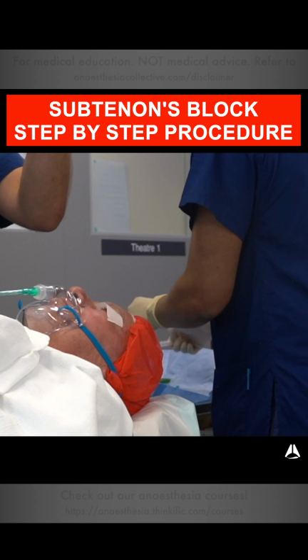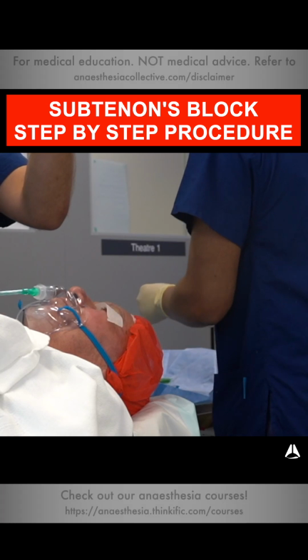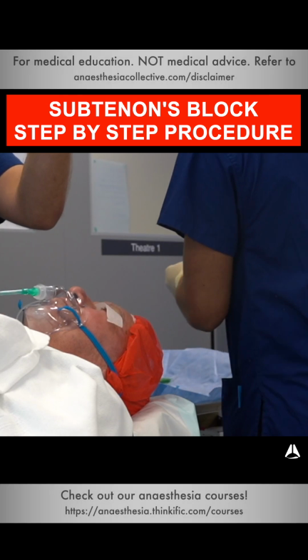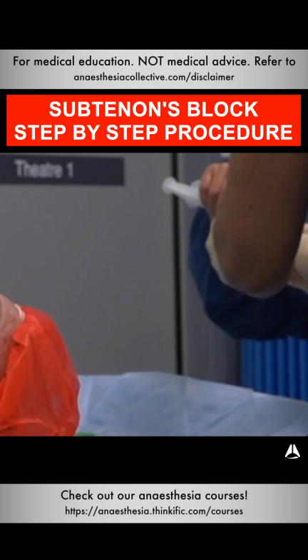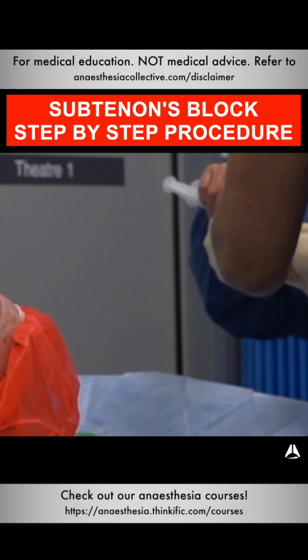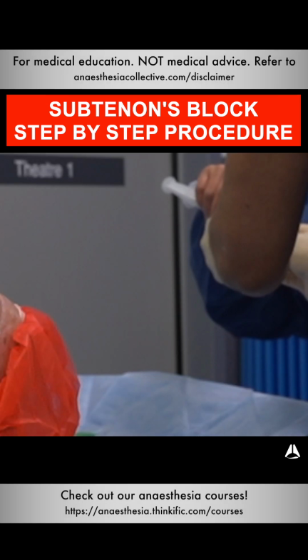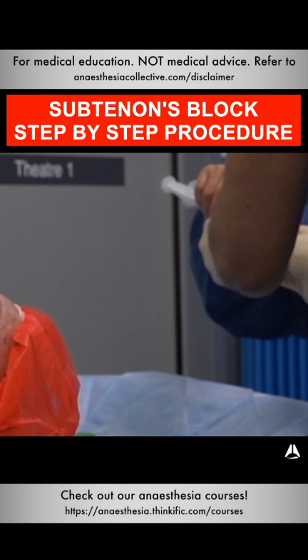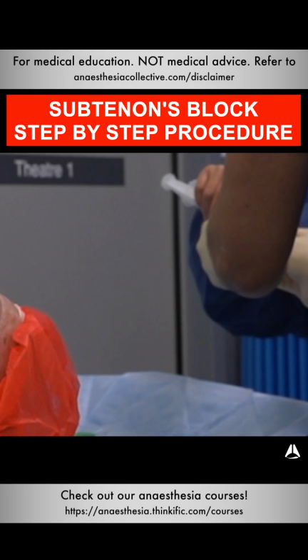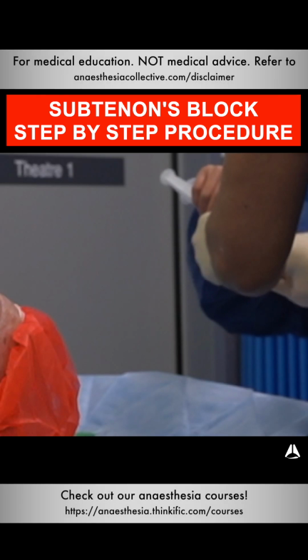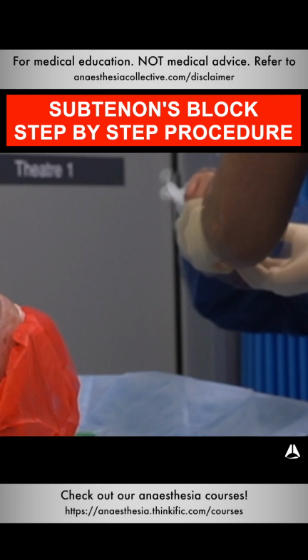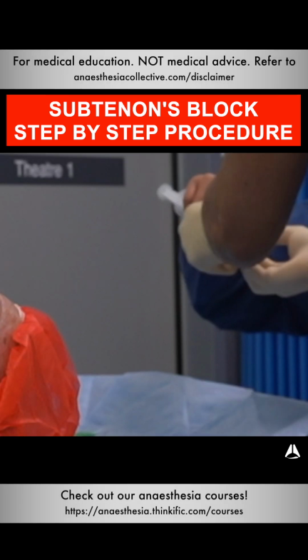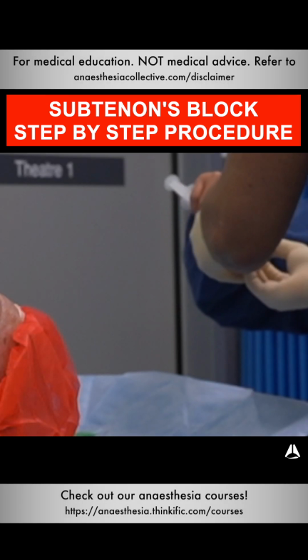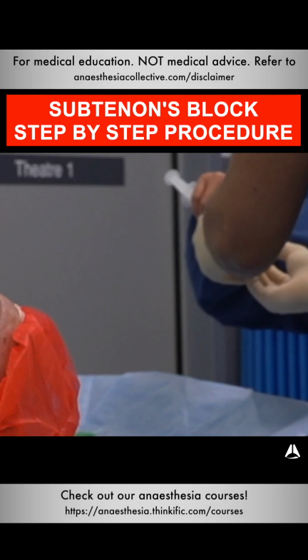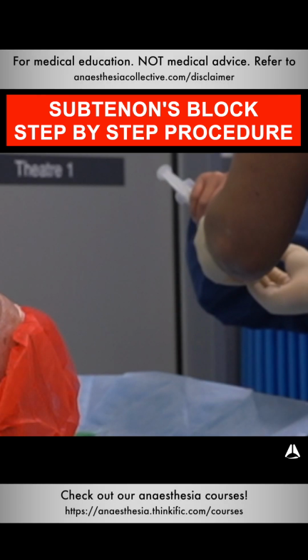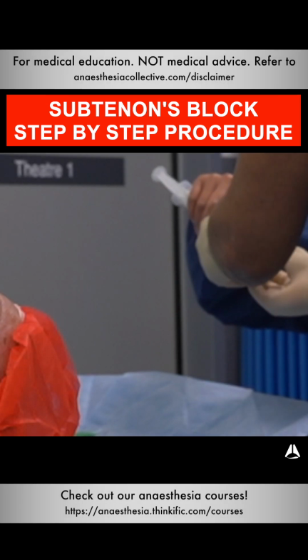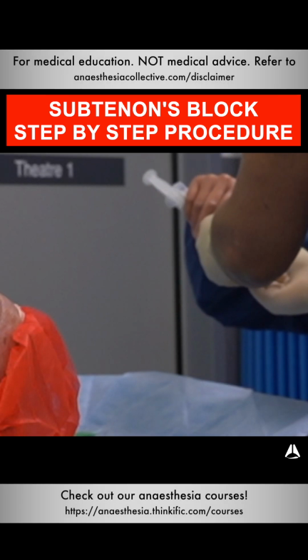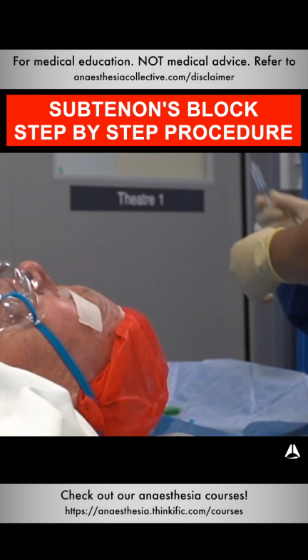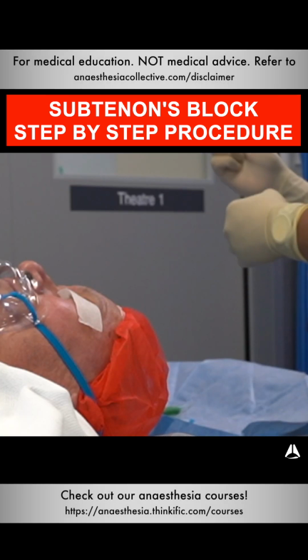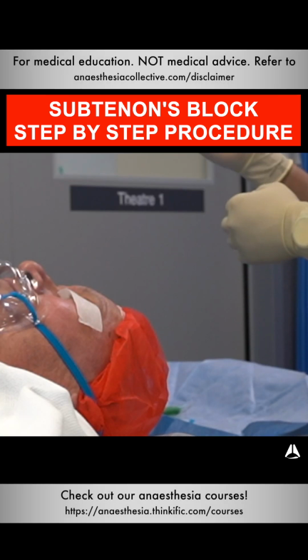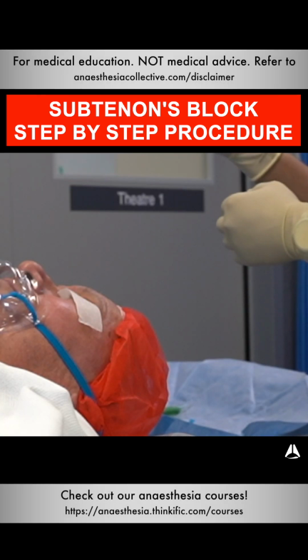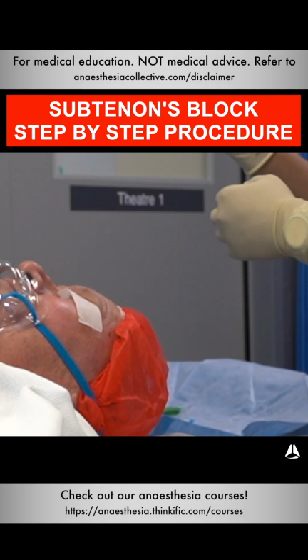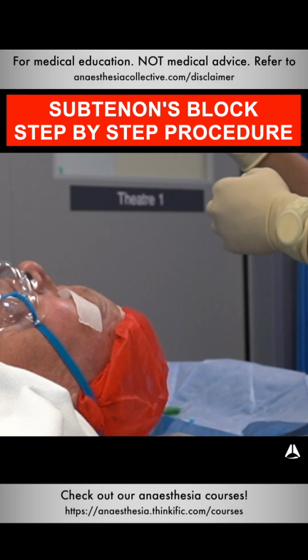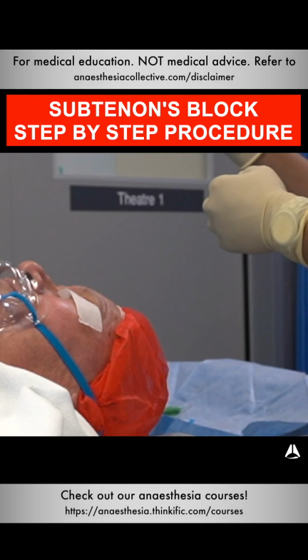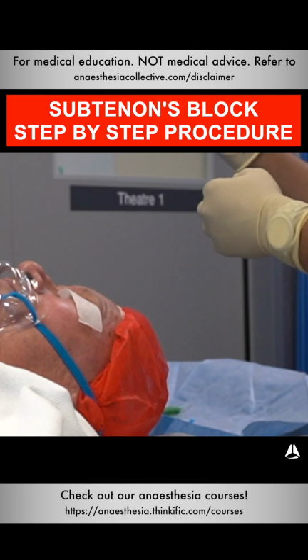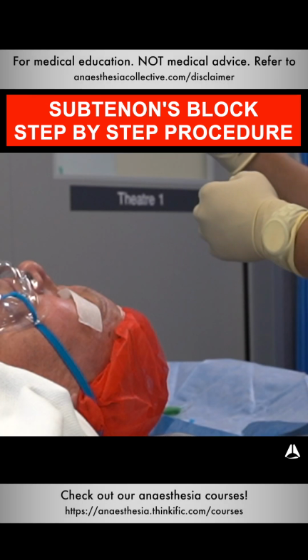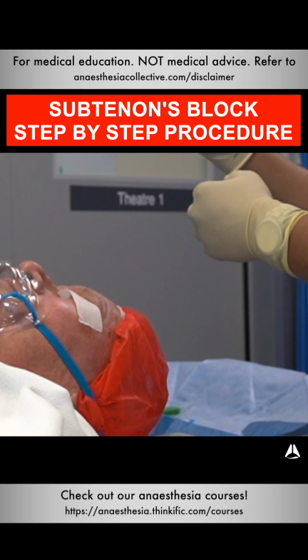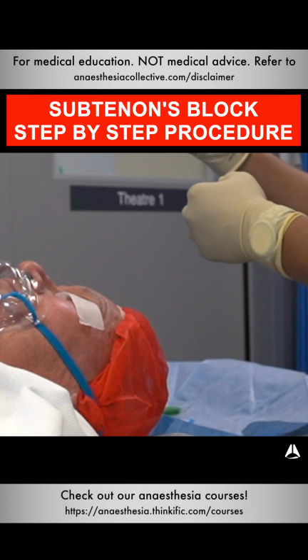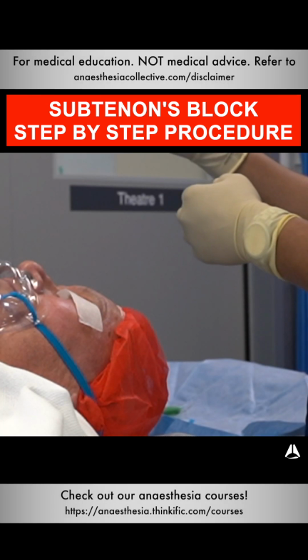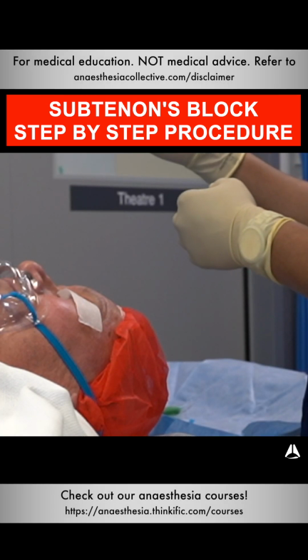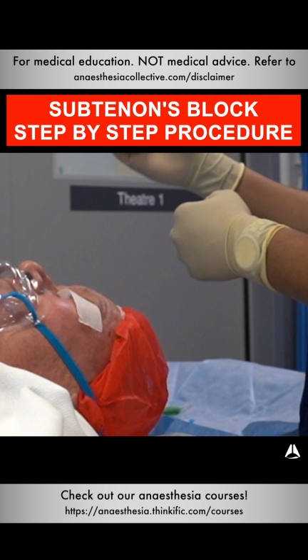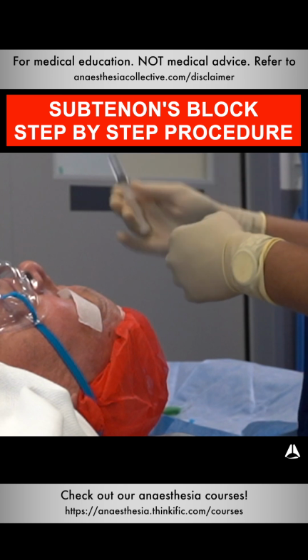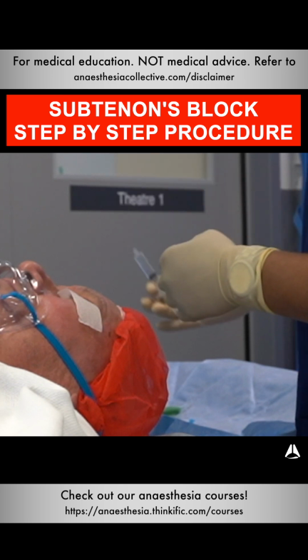I use three to four mils of my solution — 2% lignocaine with 30 units per mil hyaluronidase.